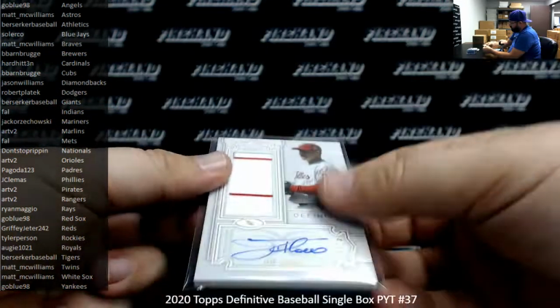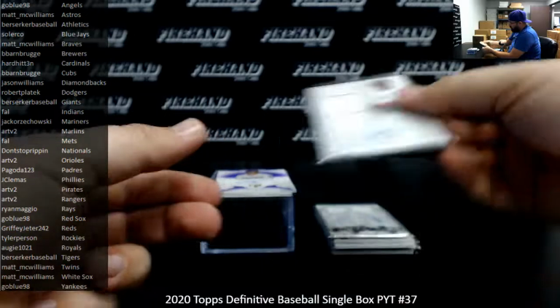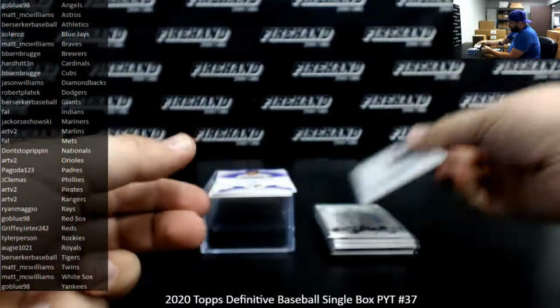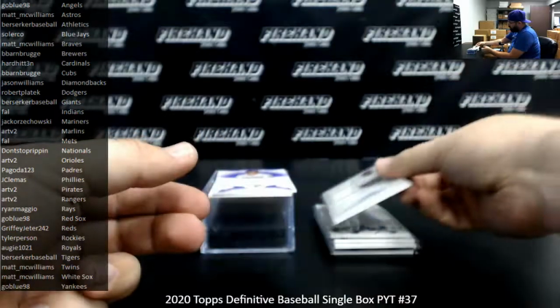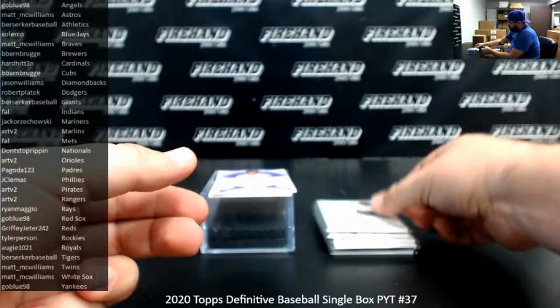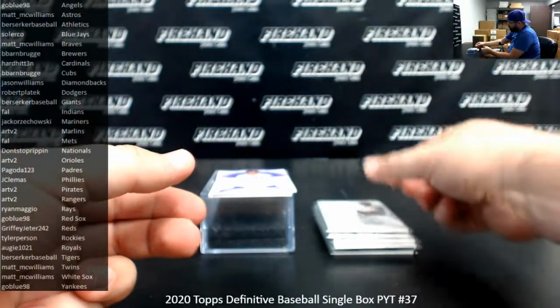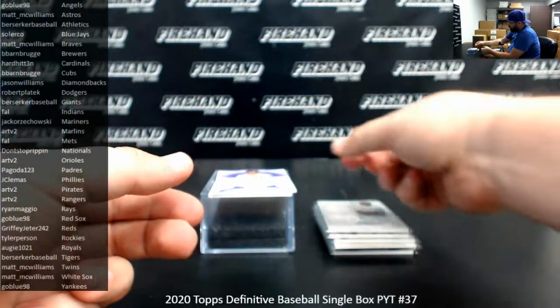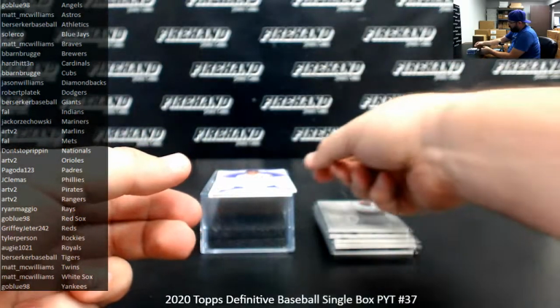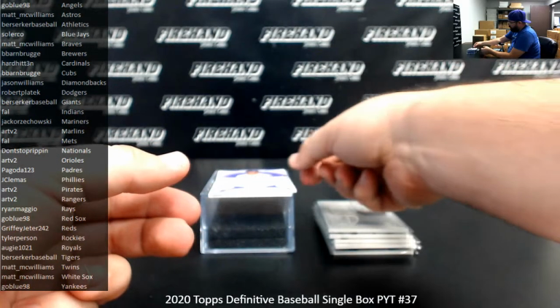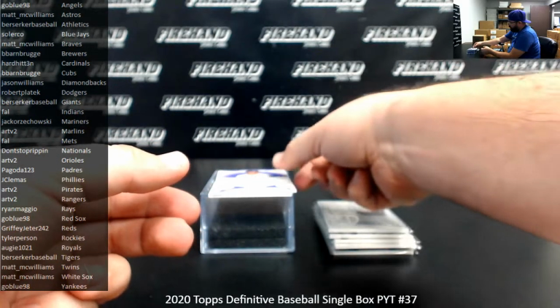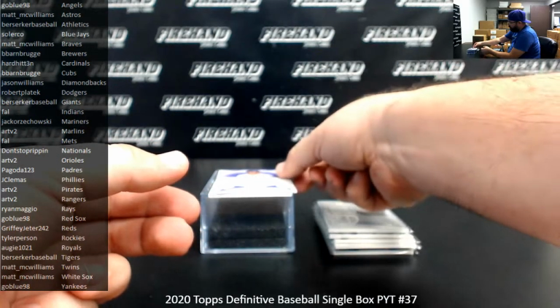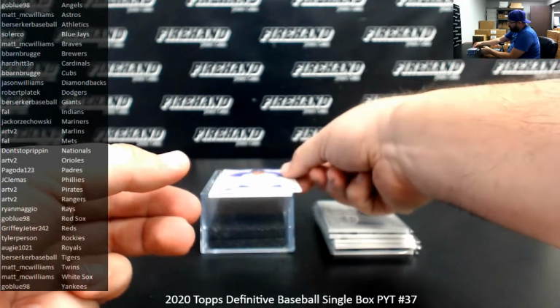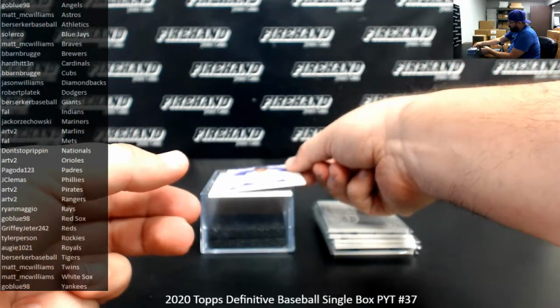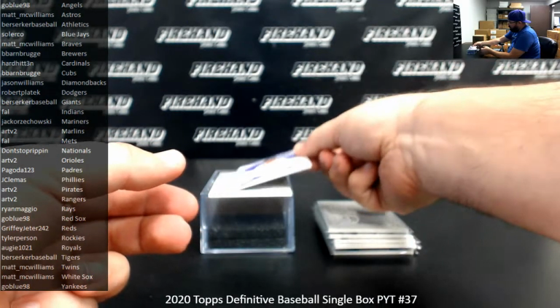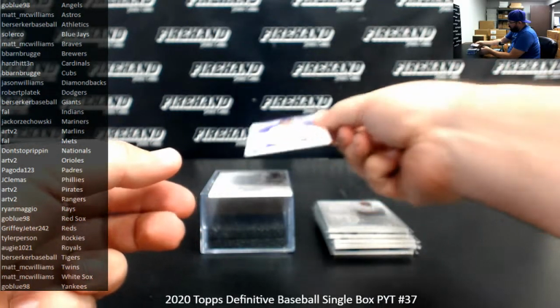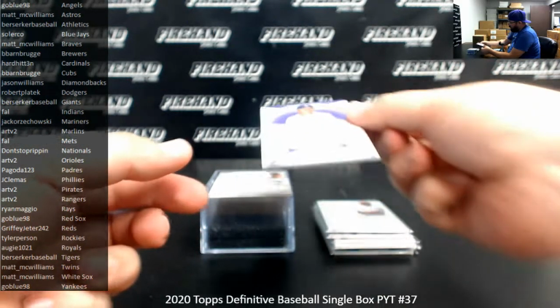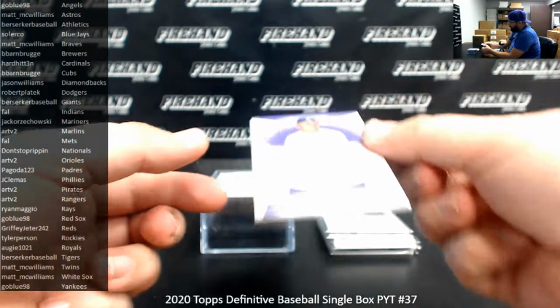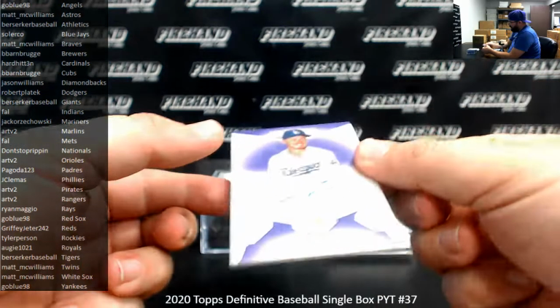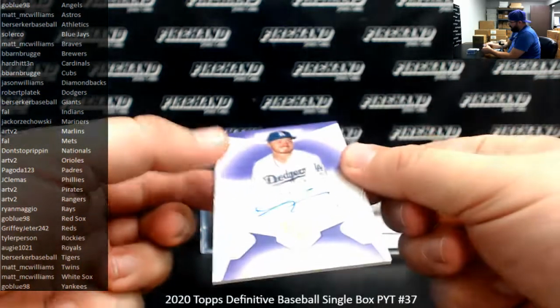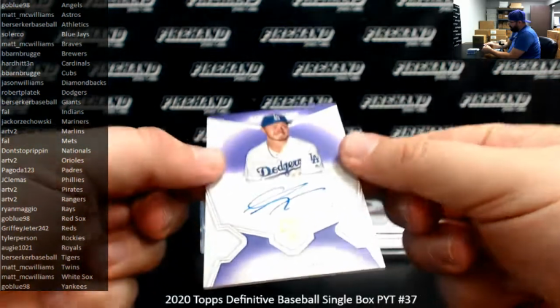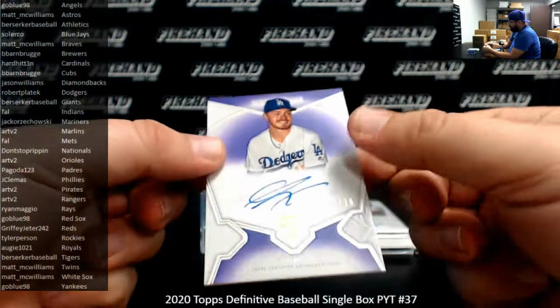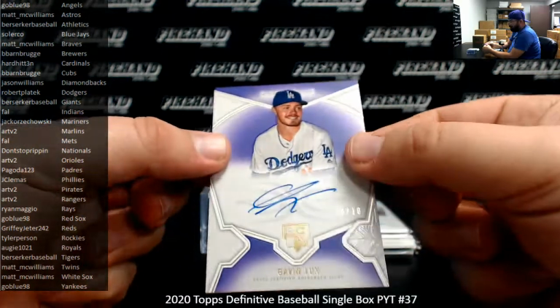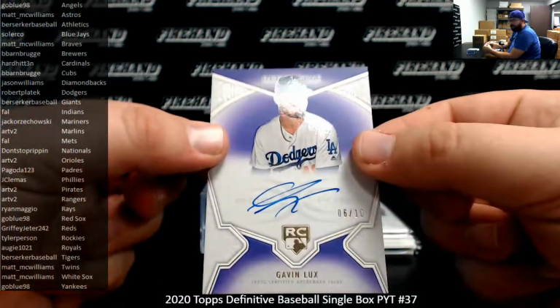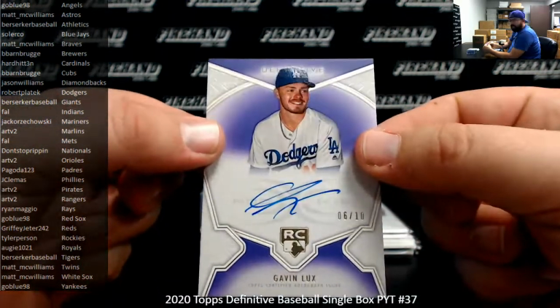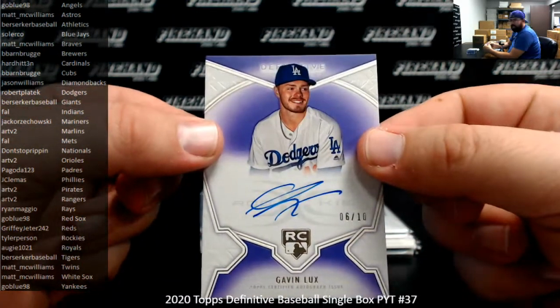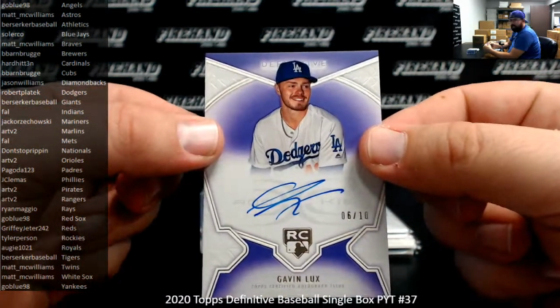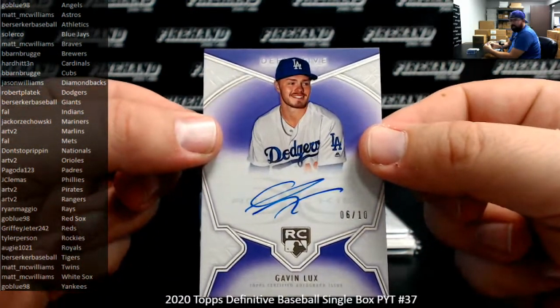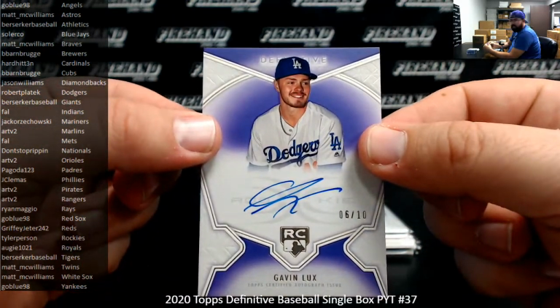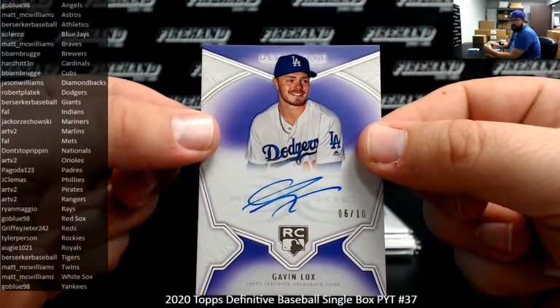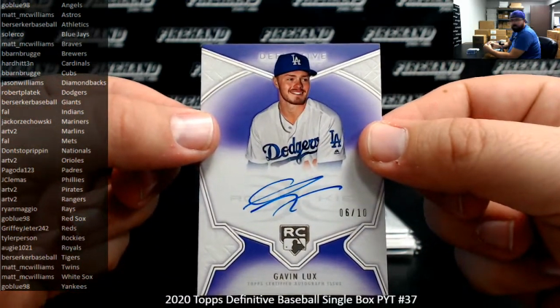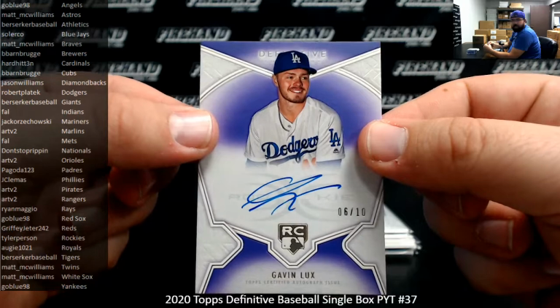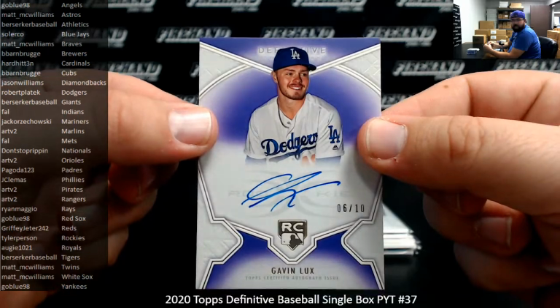I've got a purple rookie autograph for the Dodgers, number 10 — Gavin Lux. L.A. Dodgers going to Robert Platek.